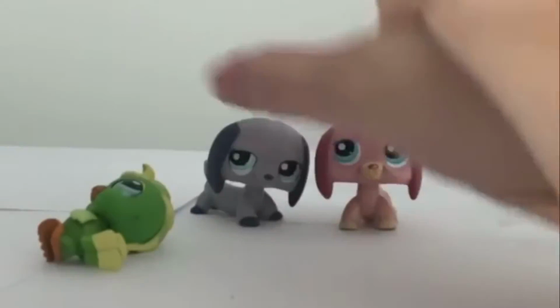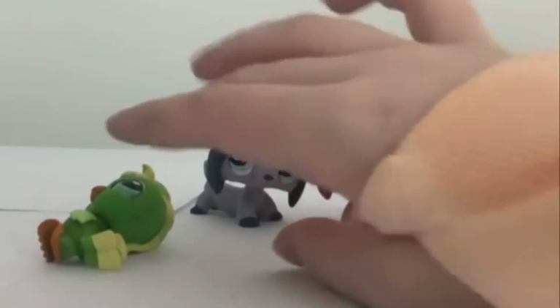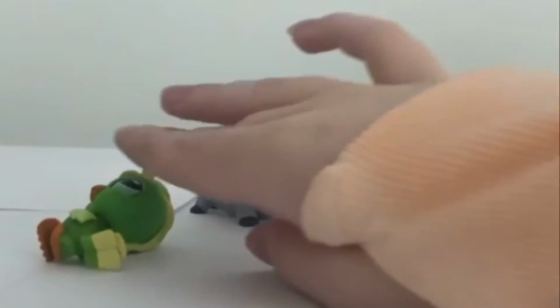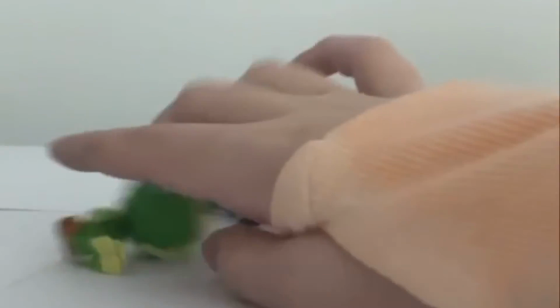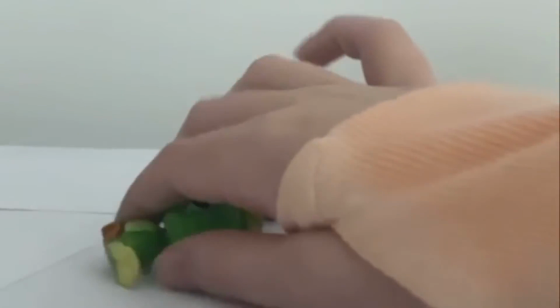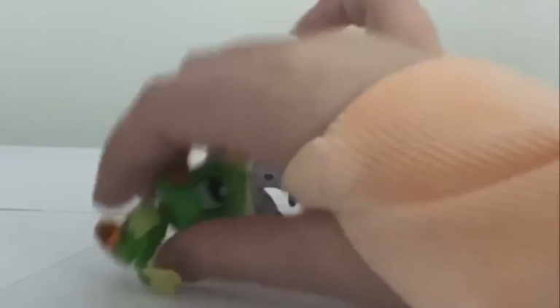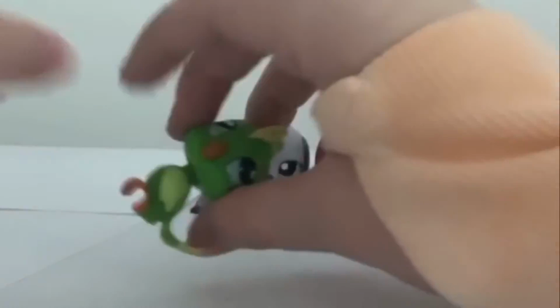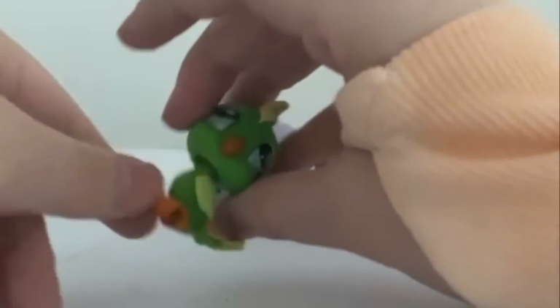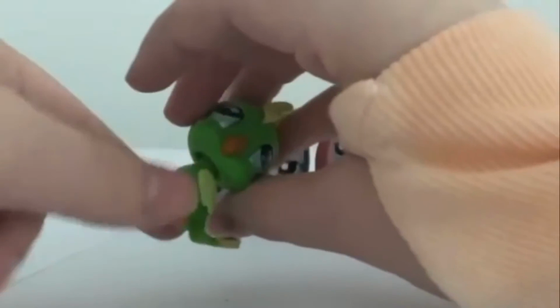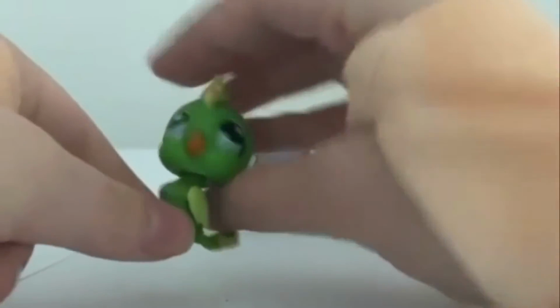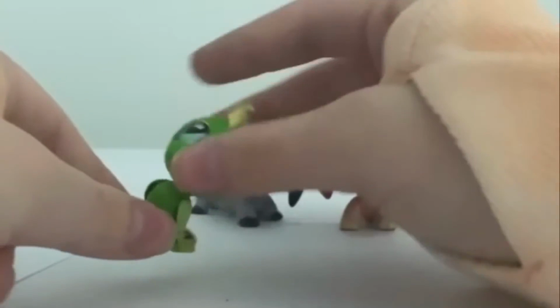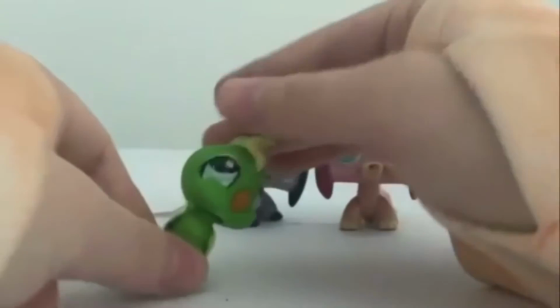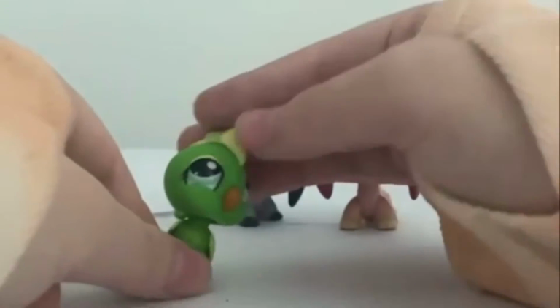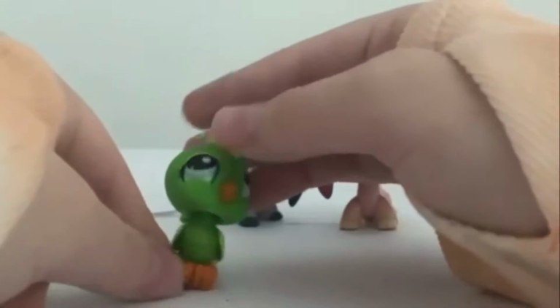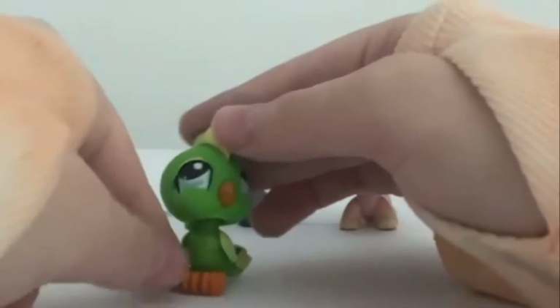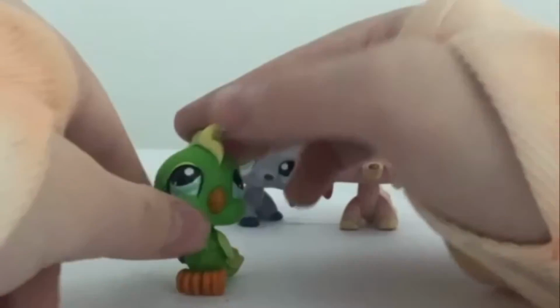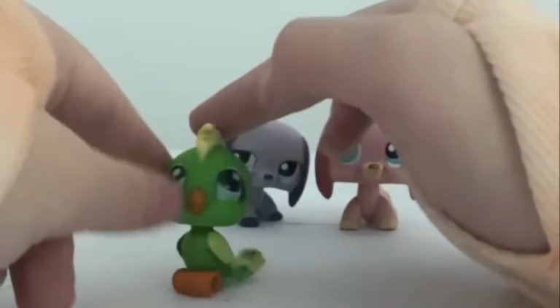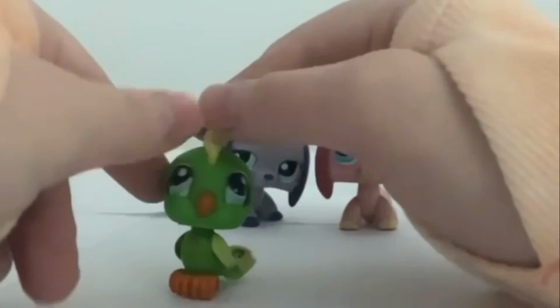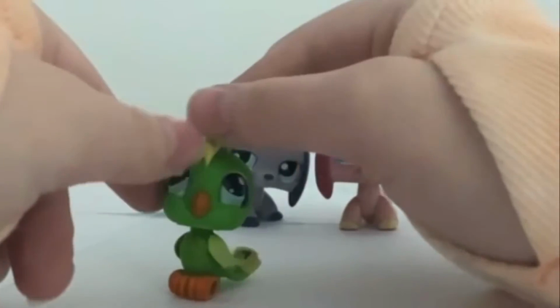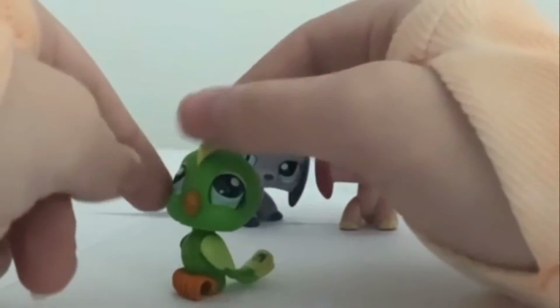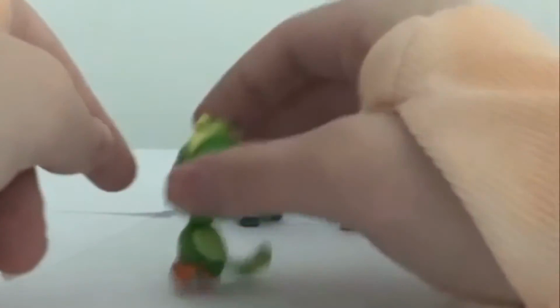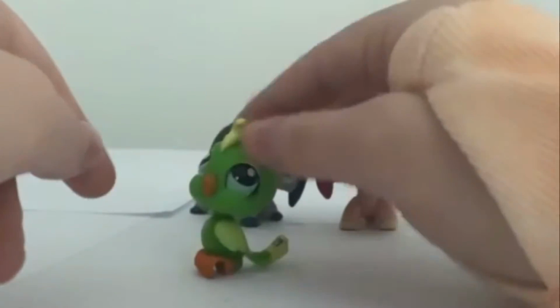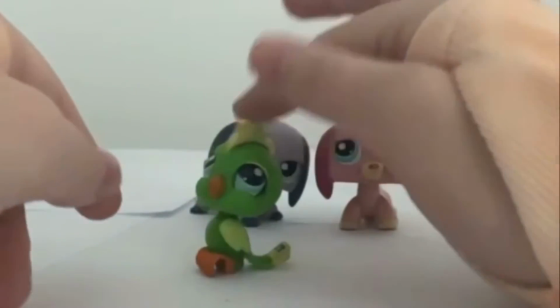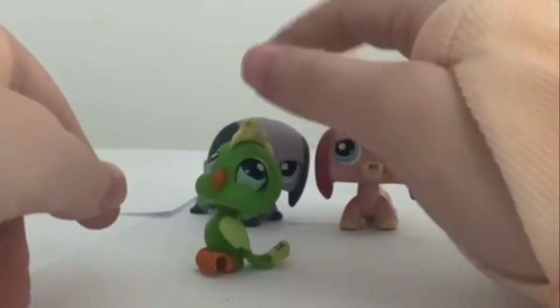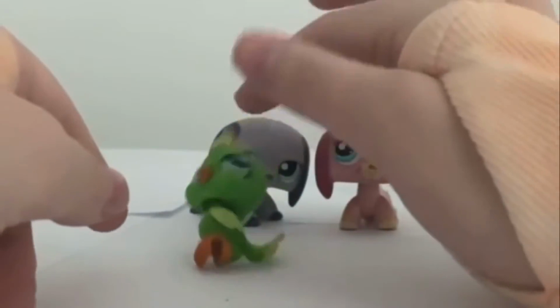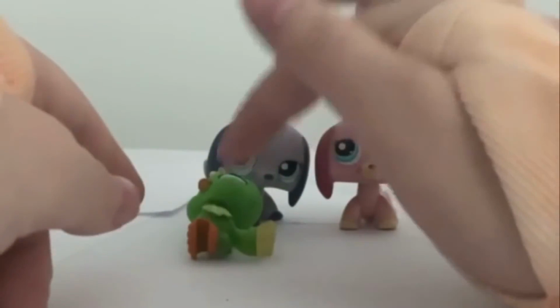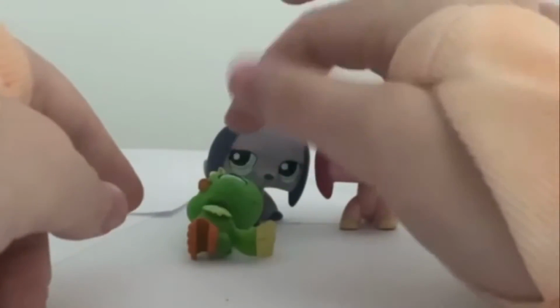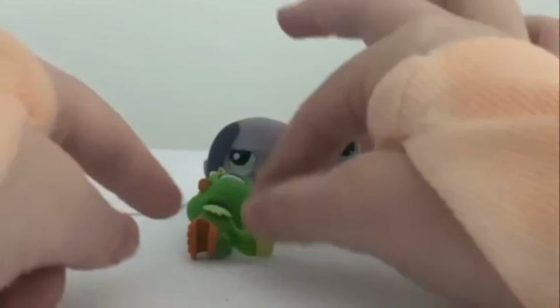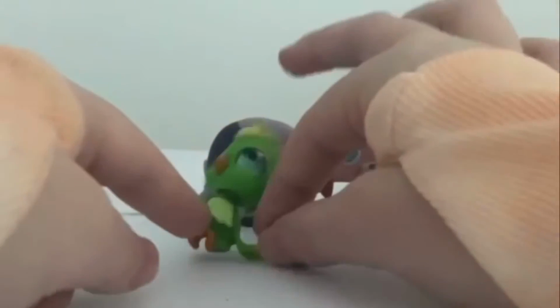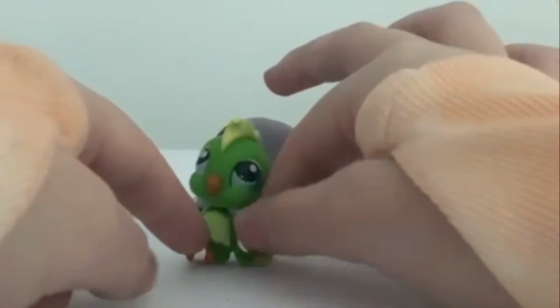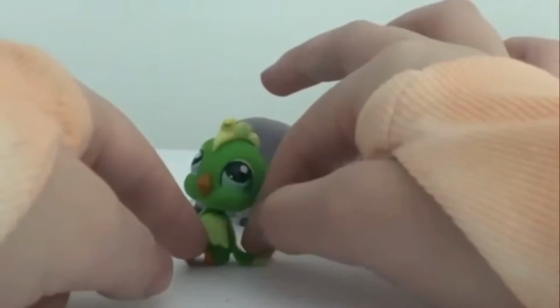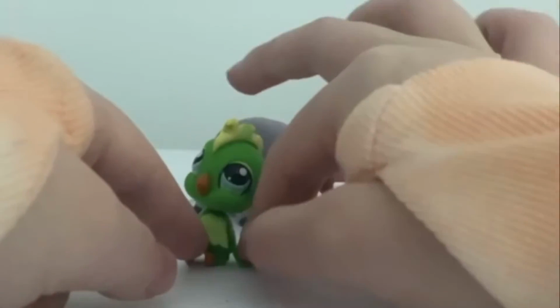And this is the last thing. It's this little bird. I think I already have this, but it's okay. I didn't buy it for the bird.